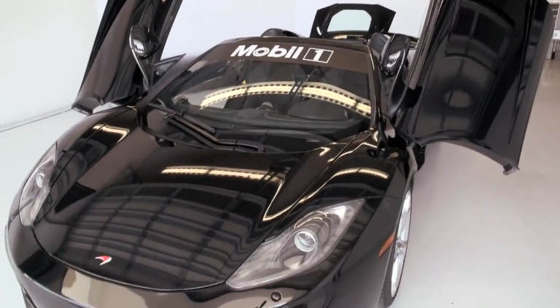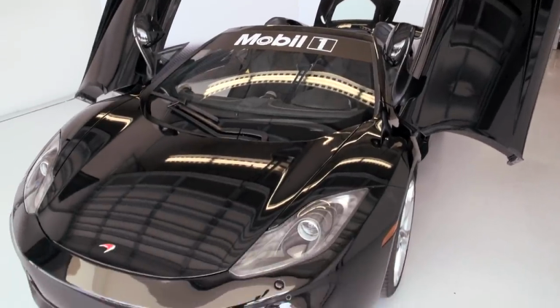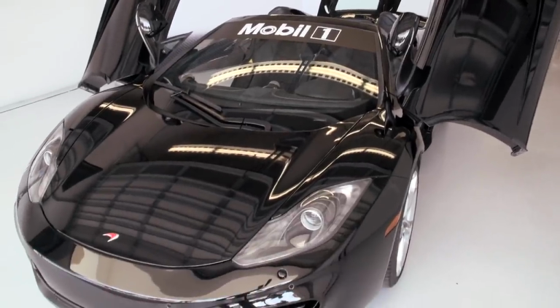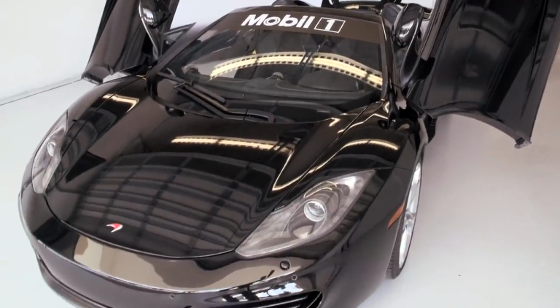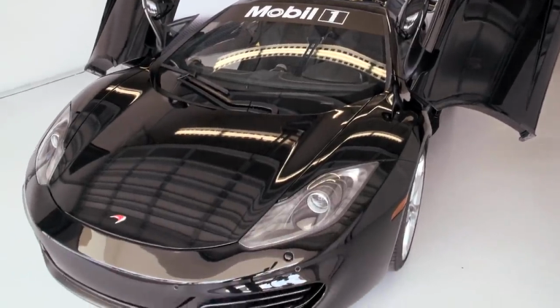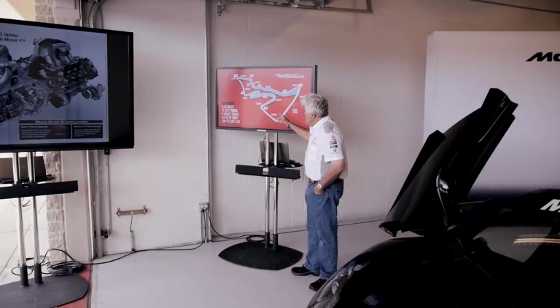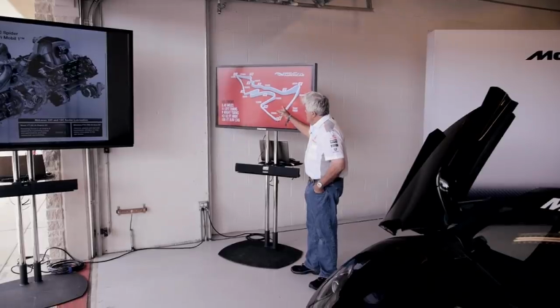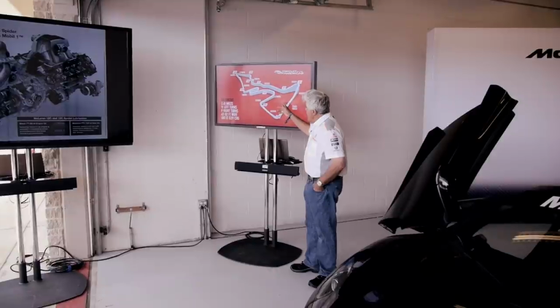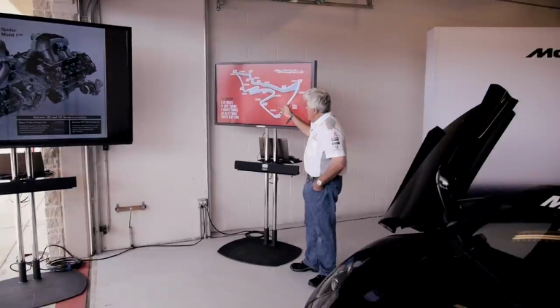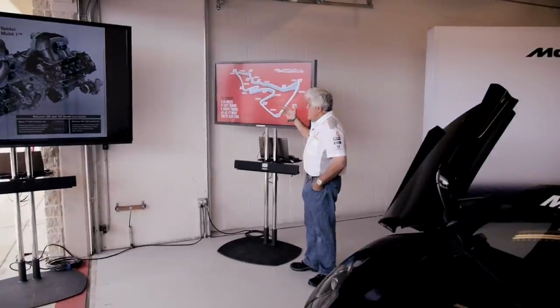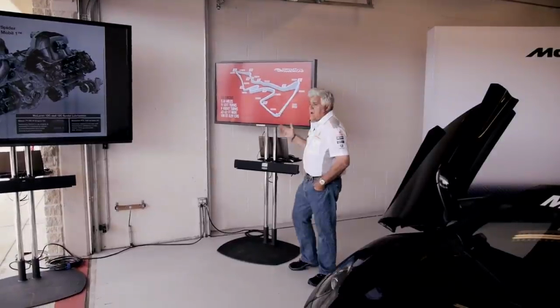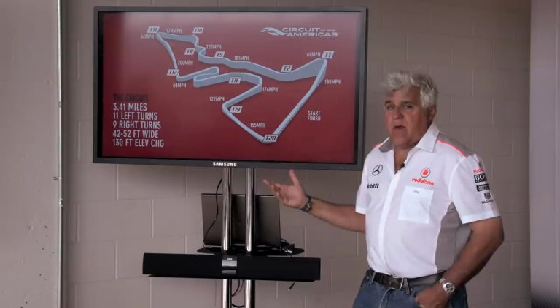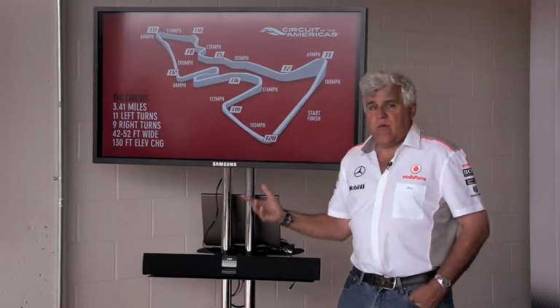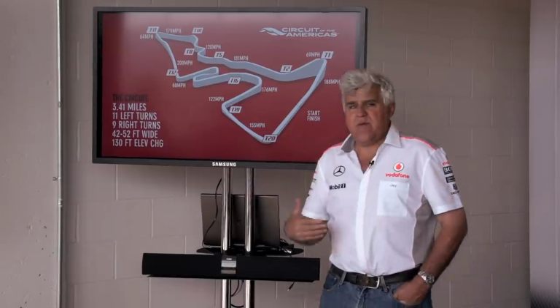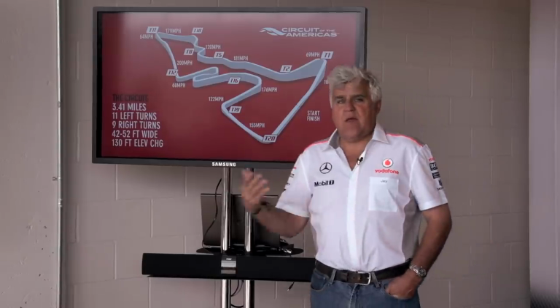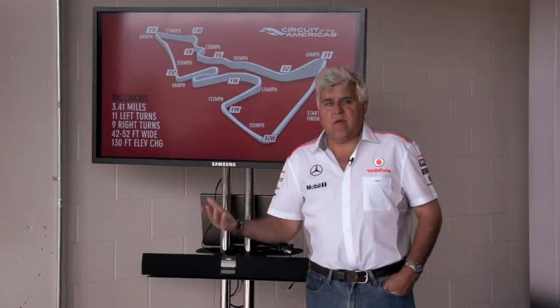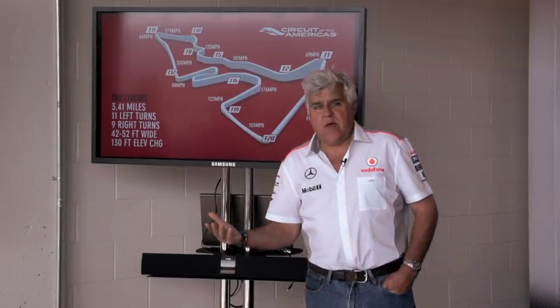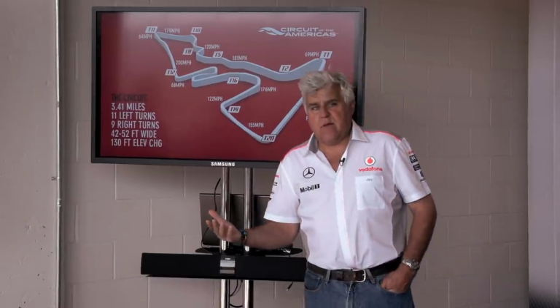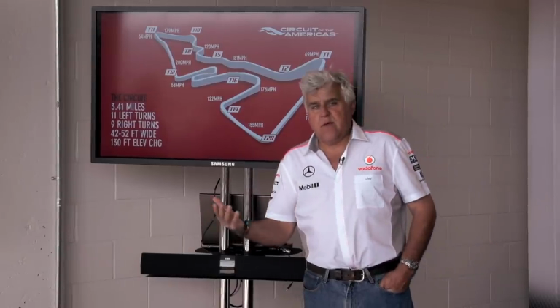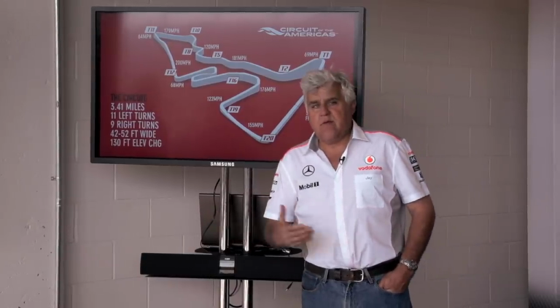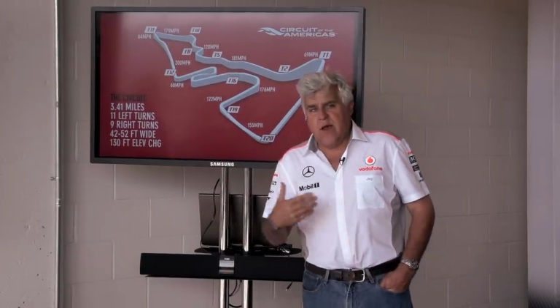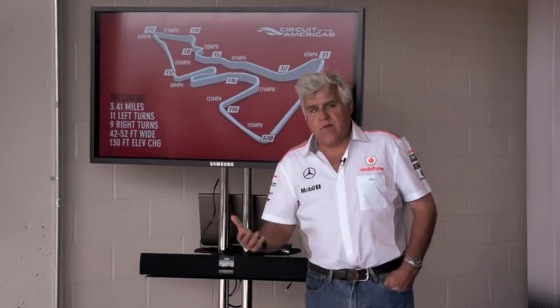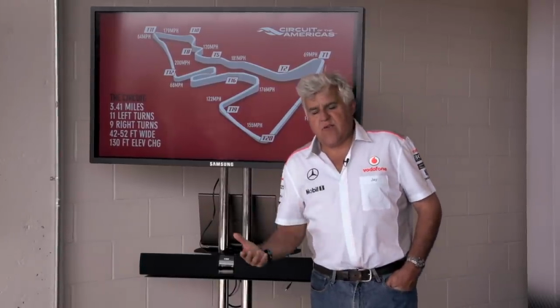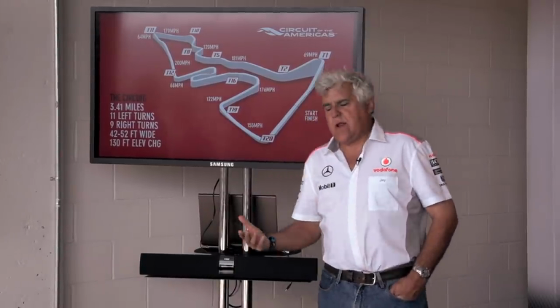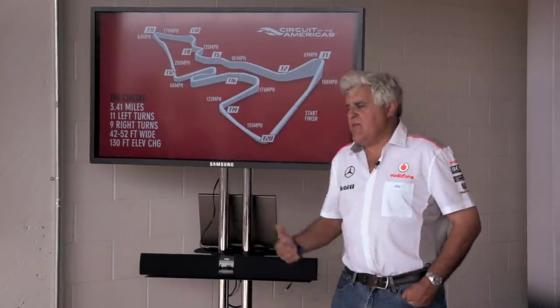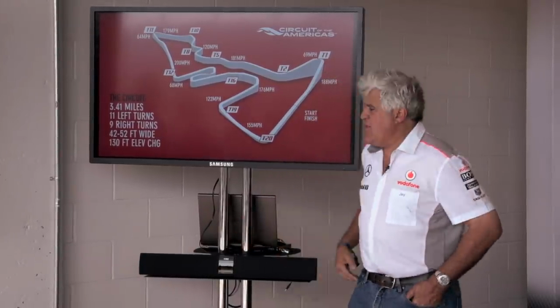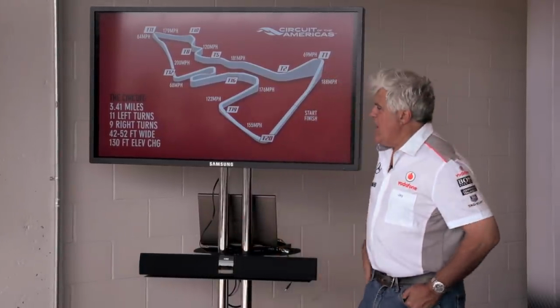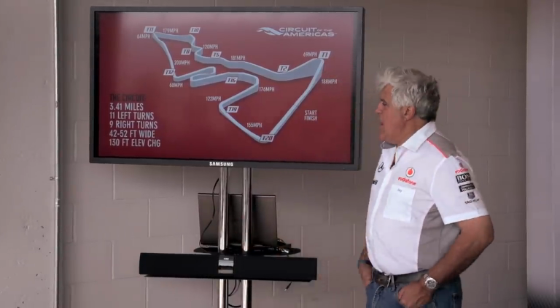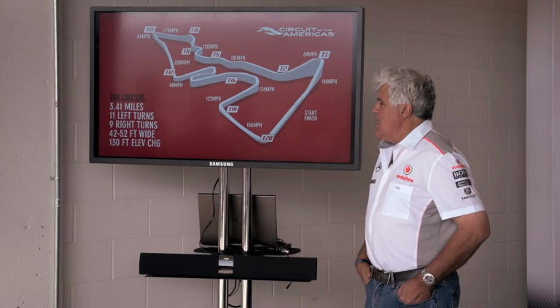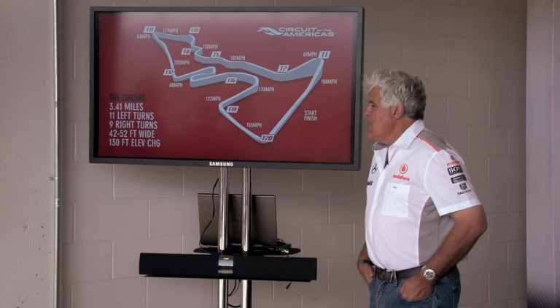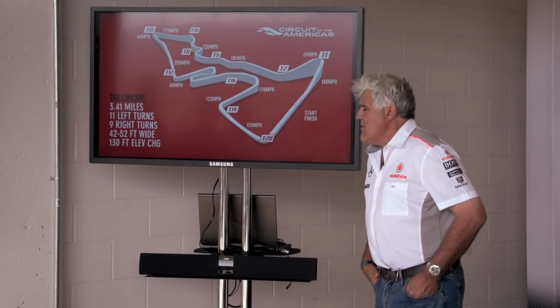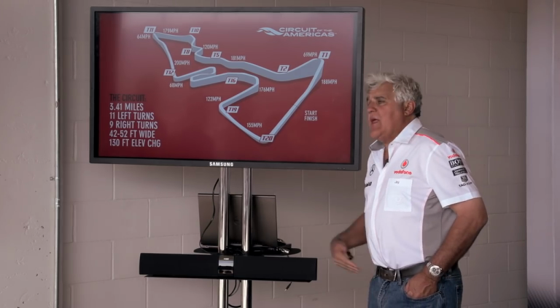Here is the actual track. And you say to yourself, who designs this? How do you design a race track? Let's meet the man behind it — Christian Epp.